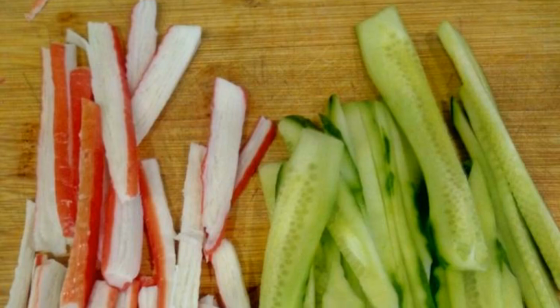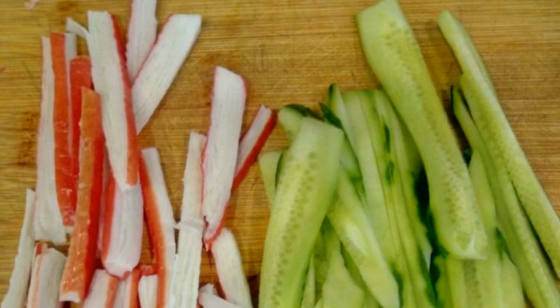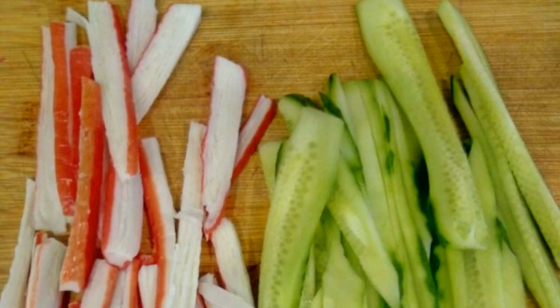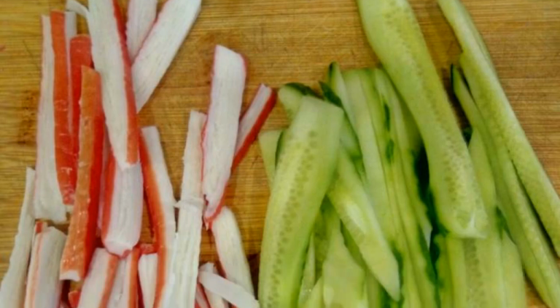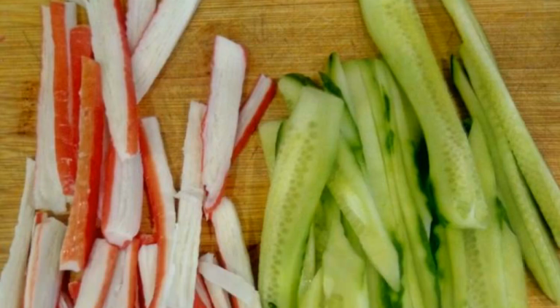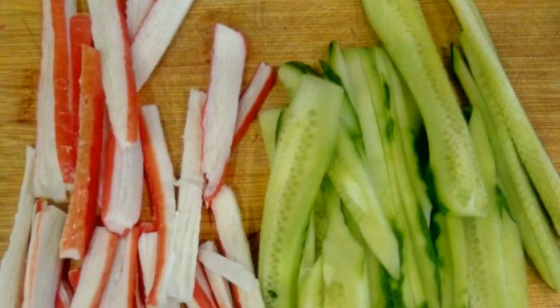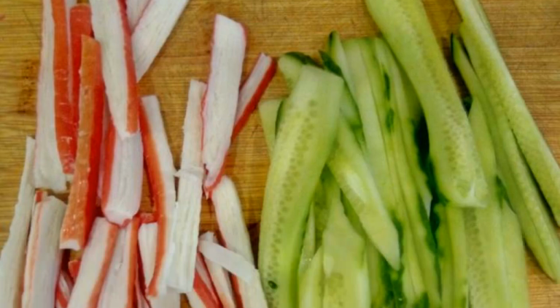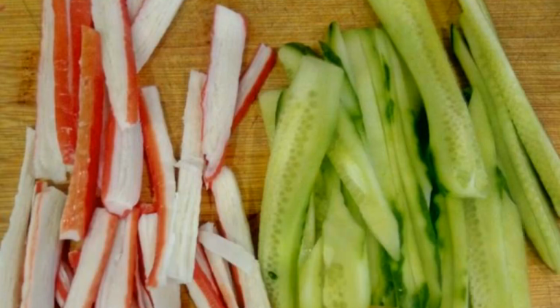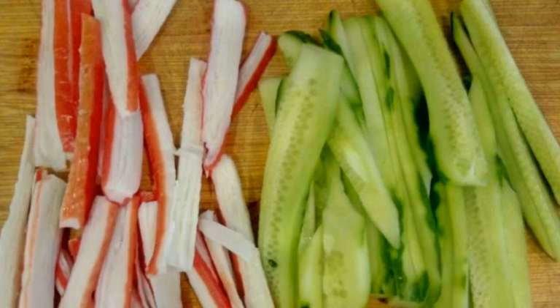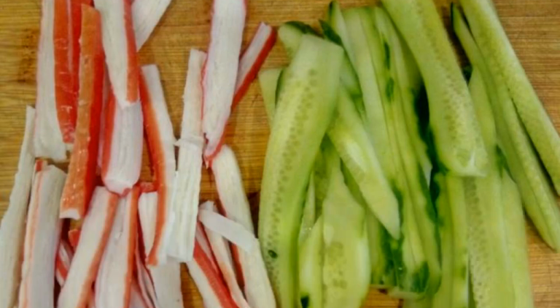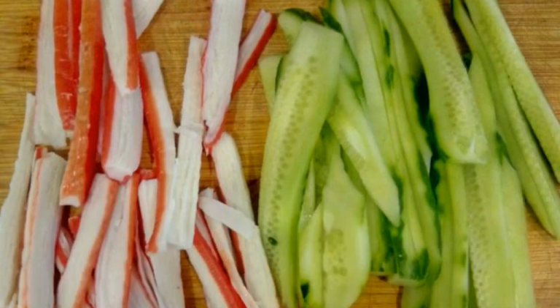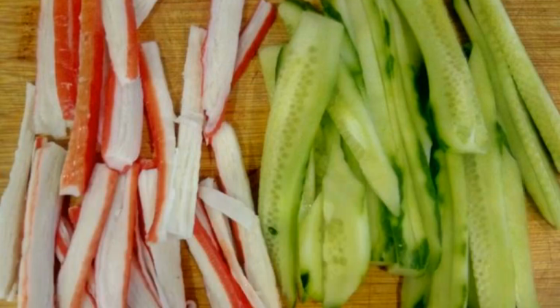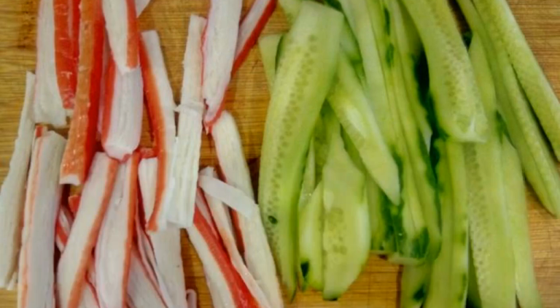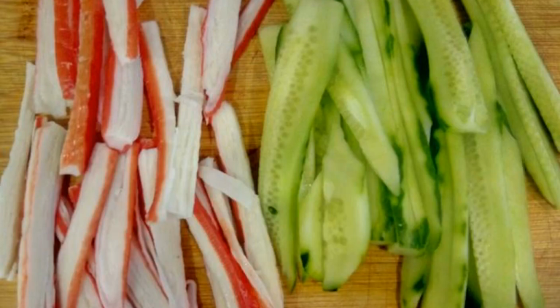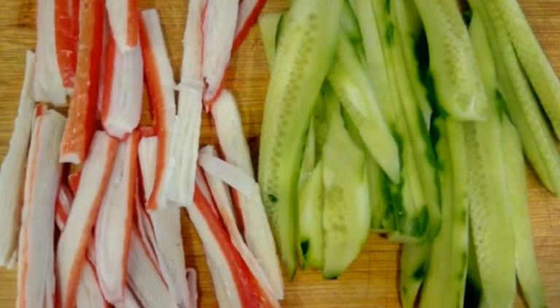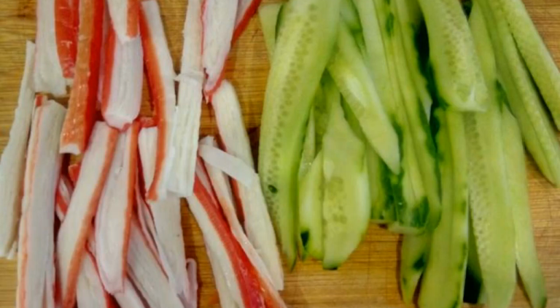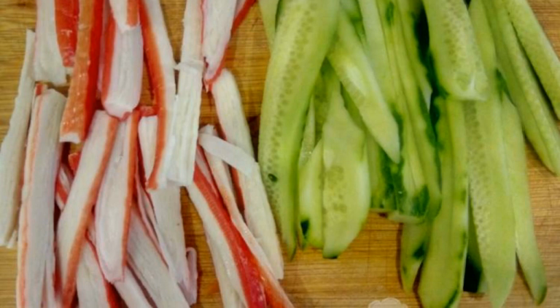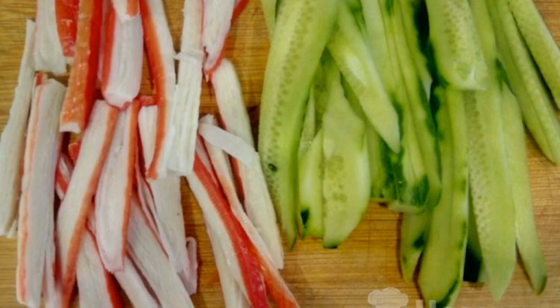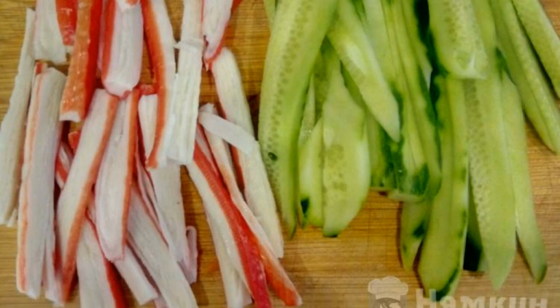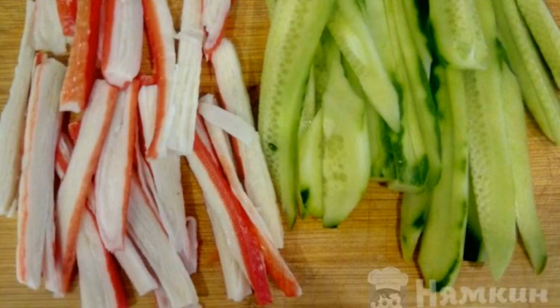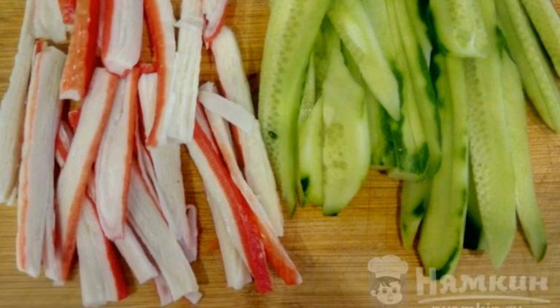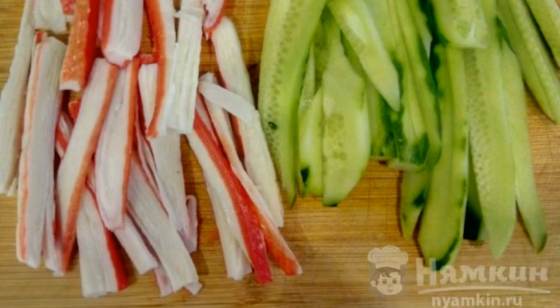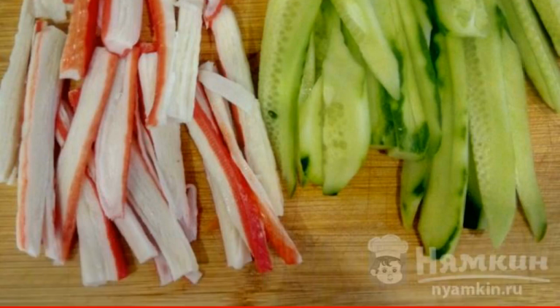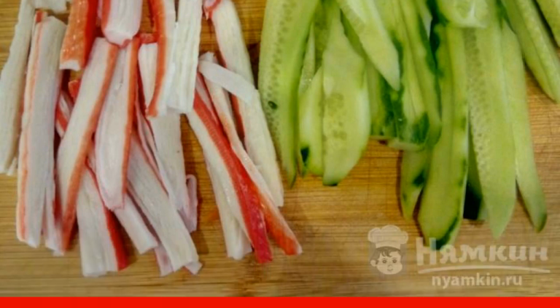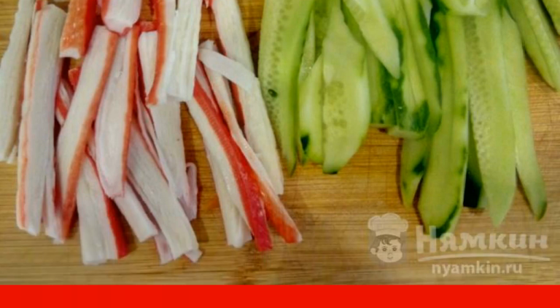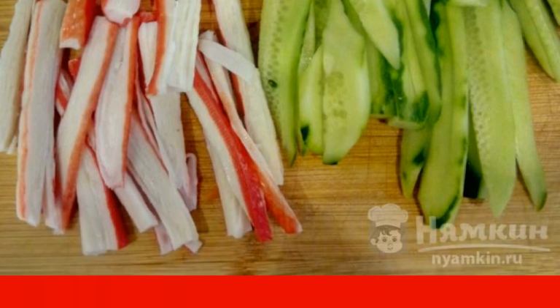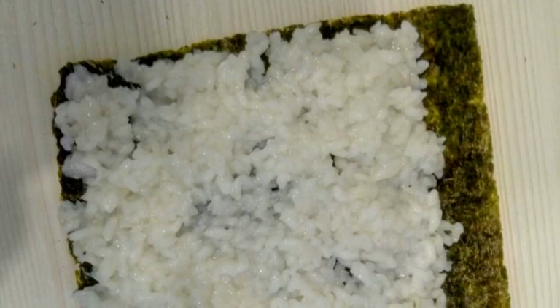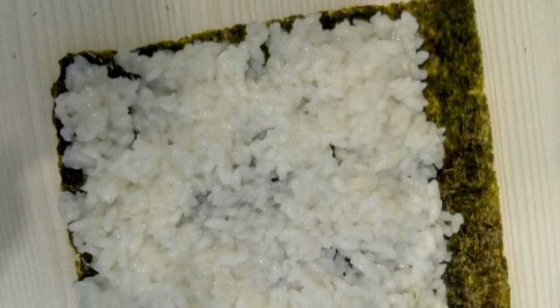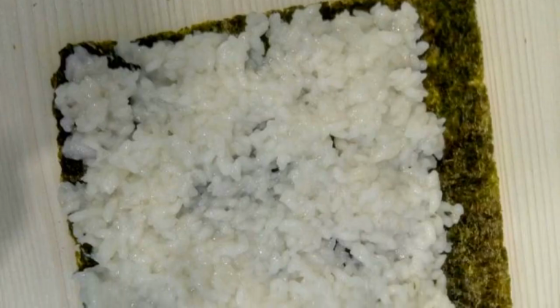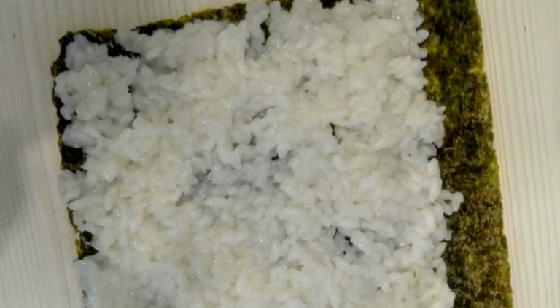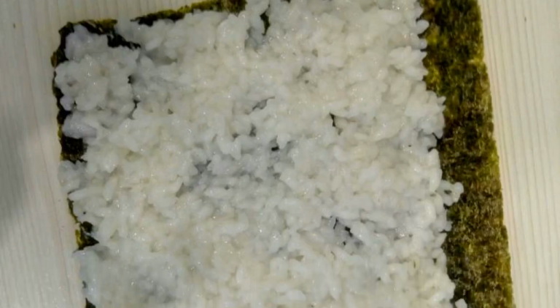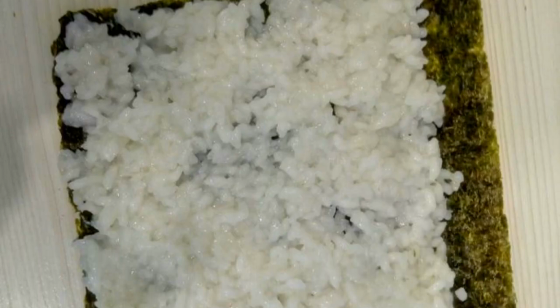First of all, wash the cucumbers and cut them into strips. Crab sticks are also cut. Pre-boil the rice.